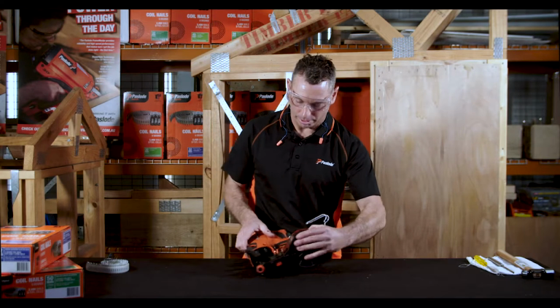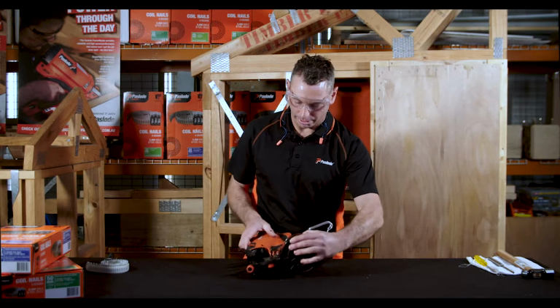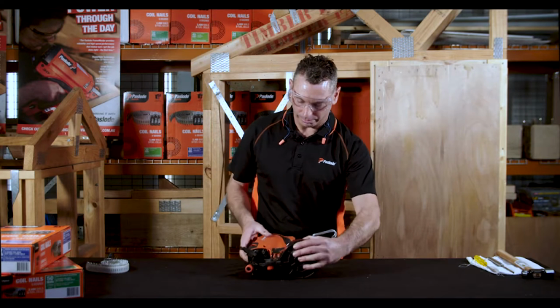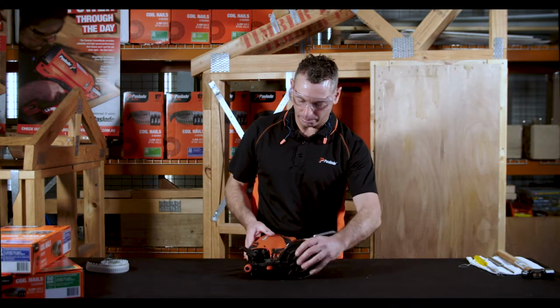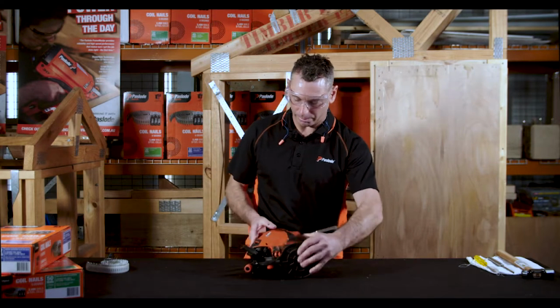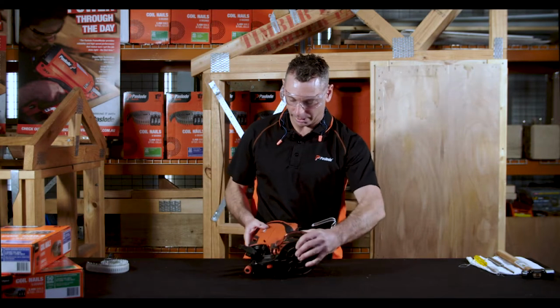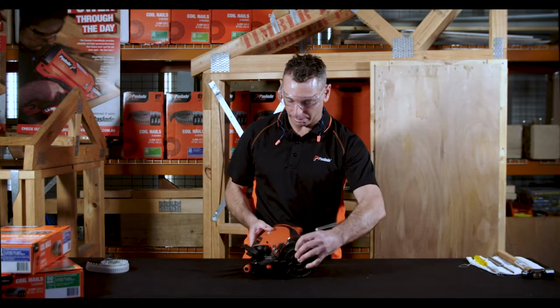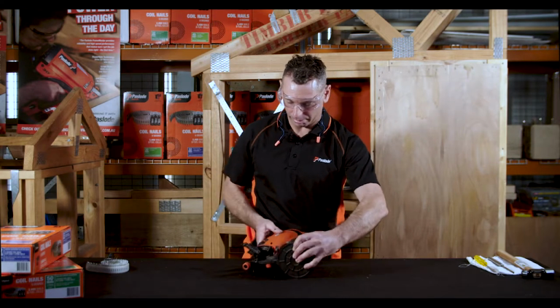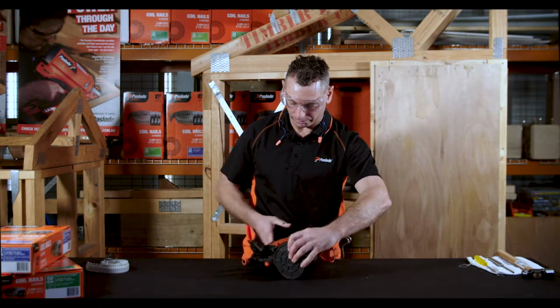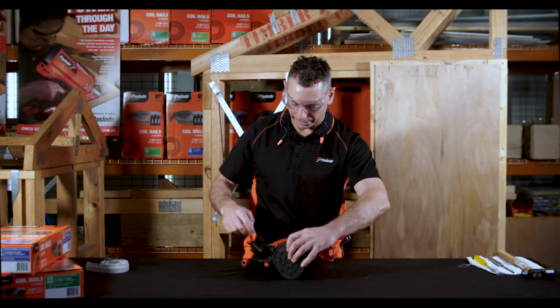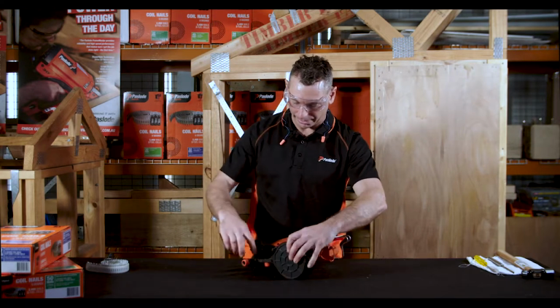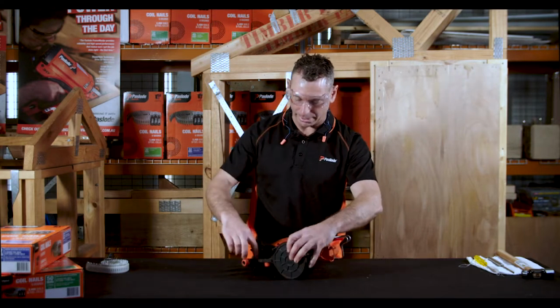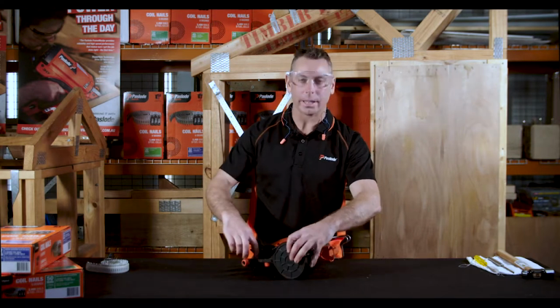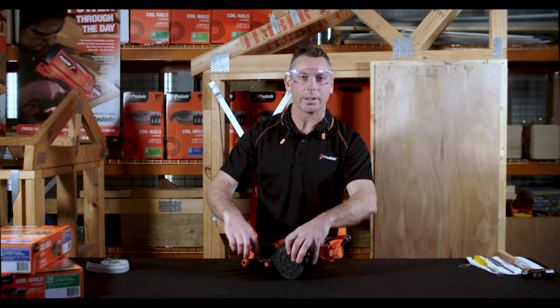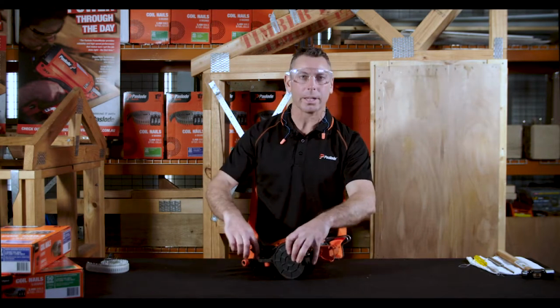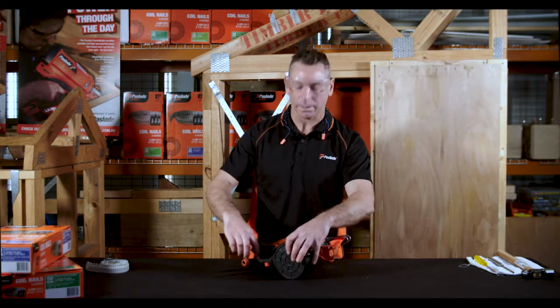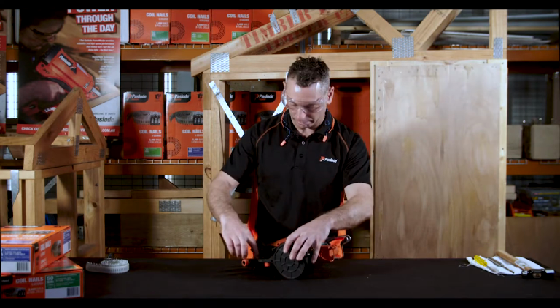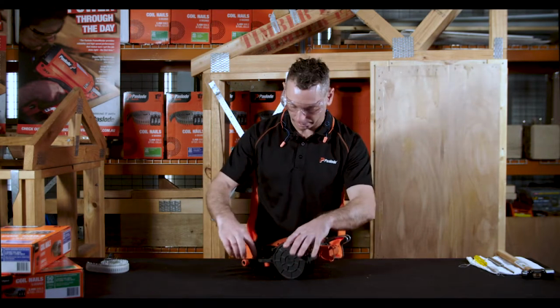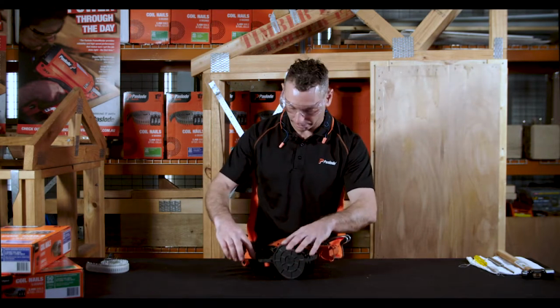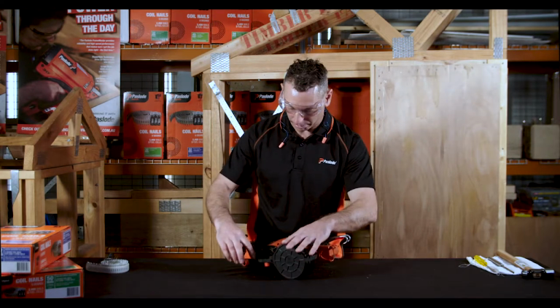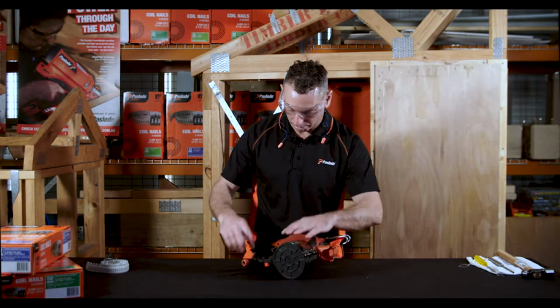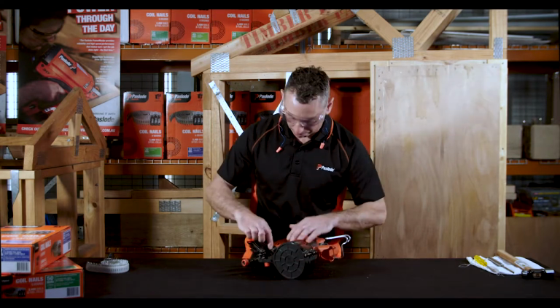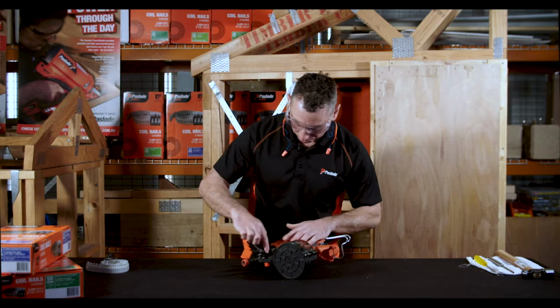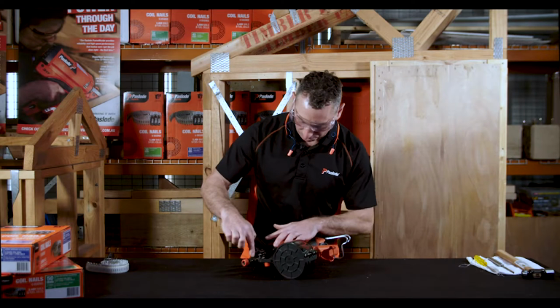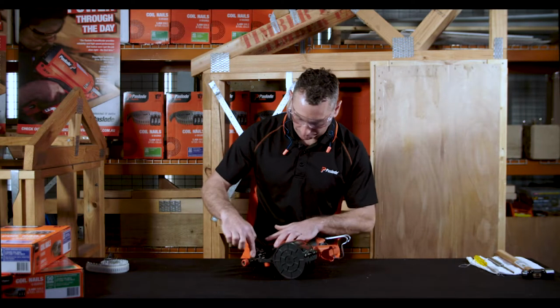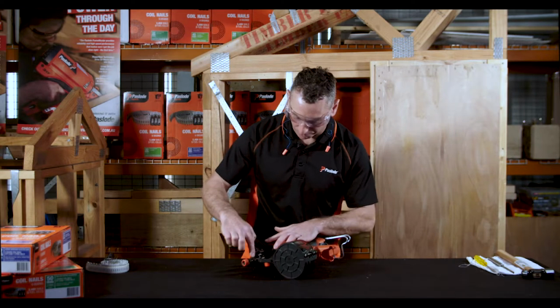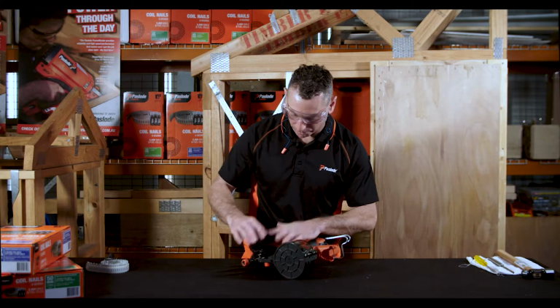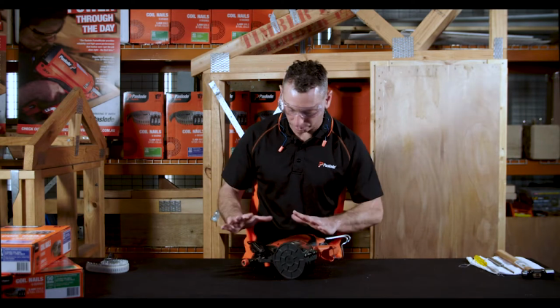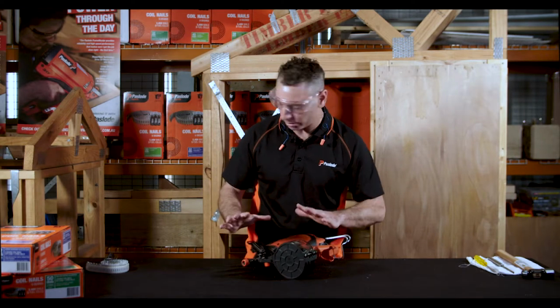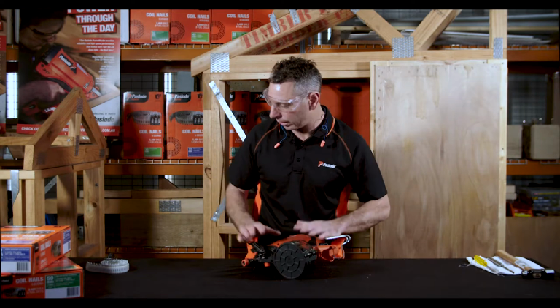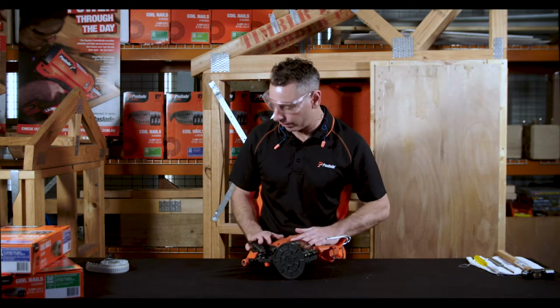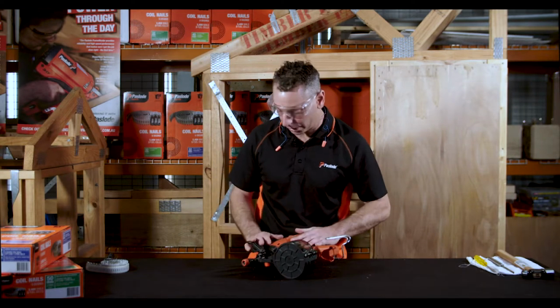I've got to get that nail out of there. My piston's stuck forward — the tool's not going to fire.